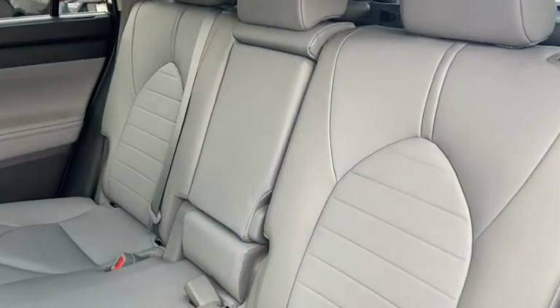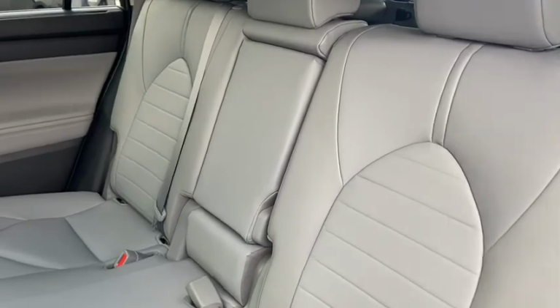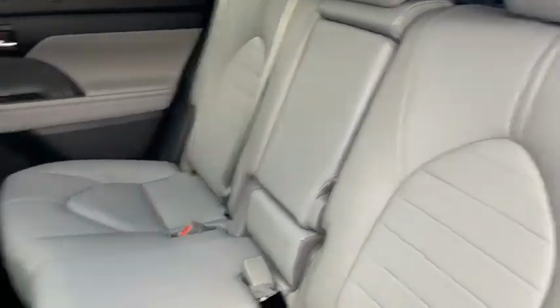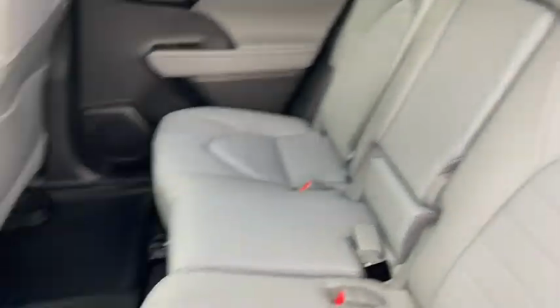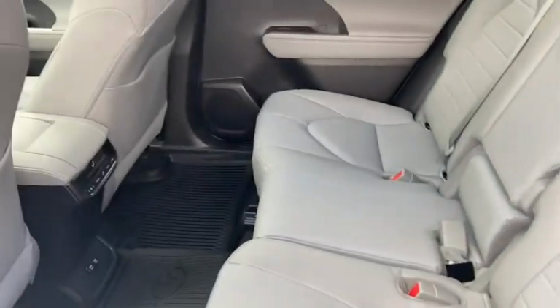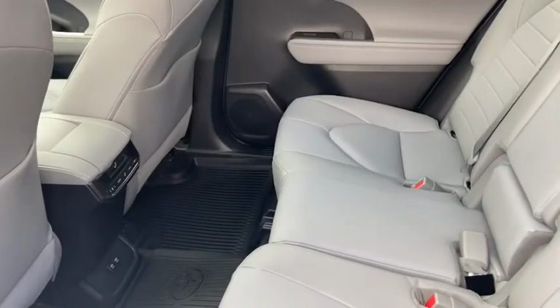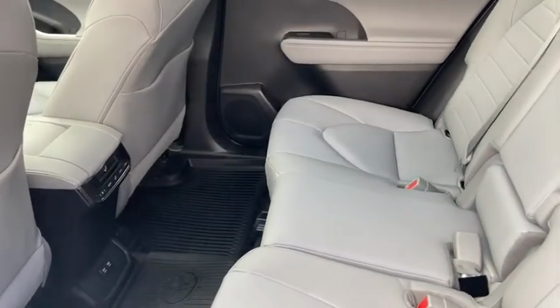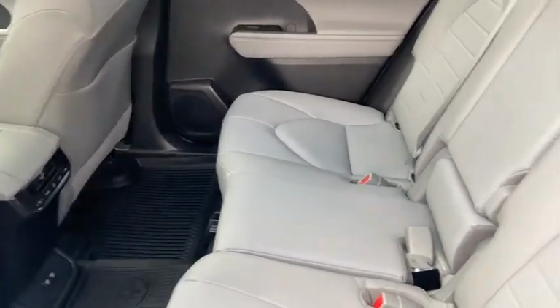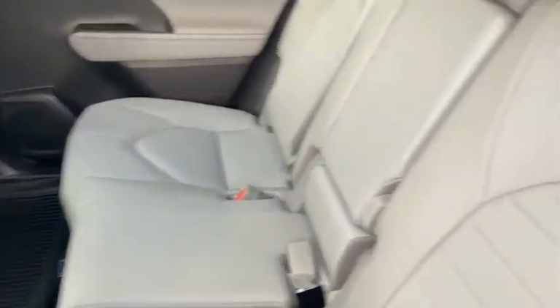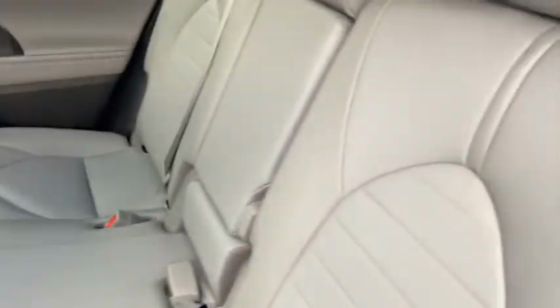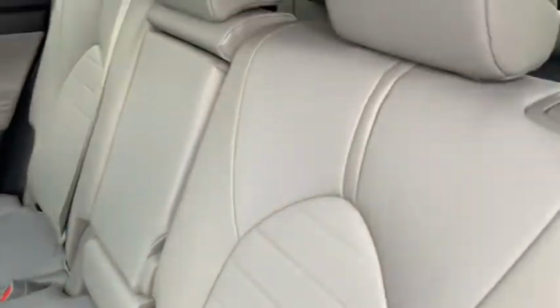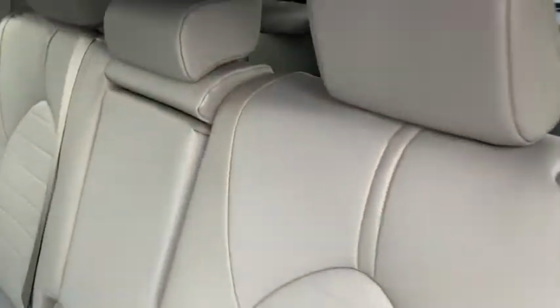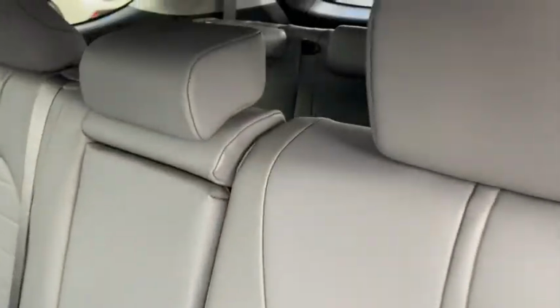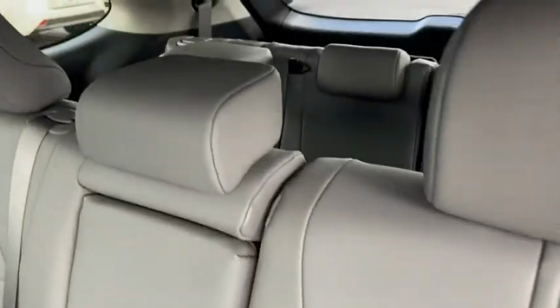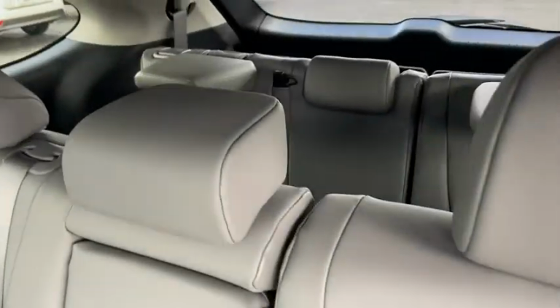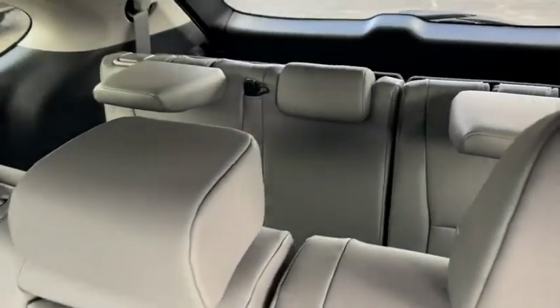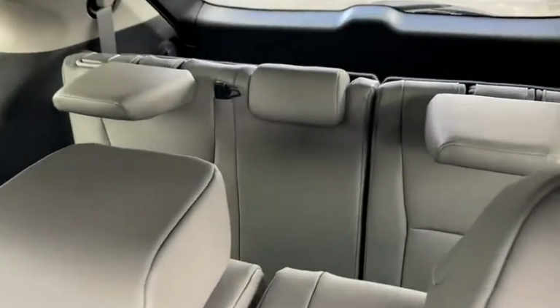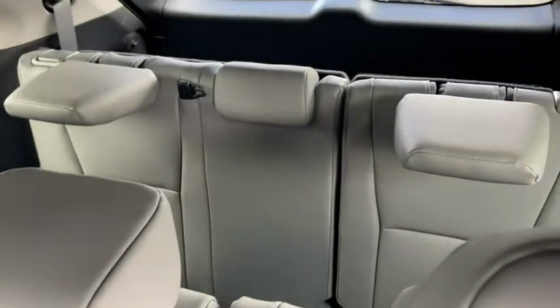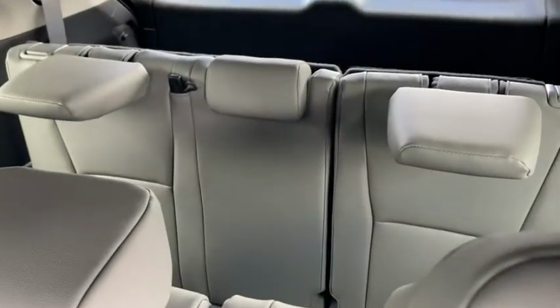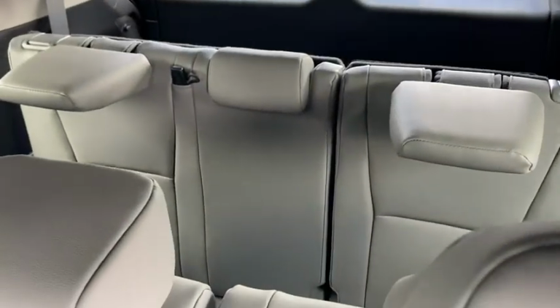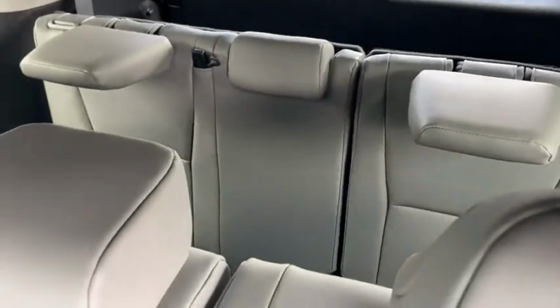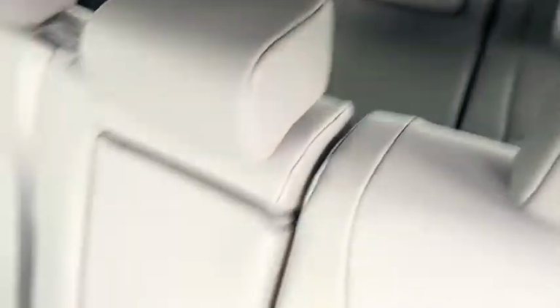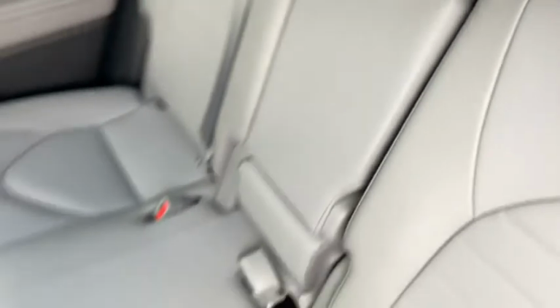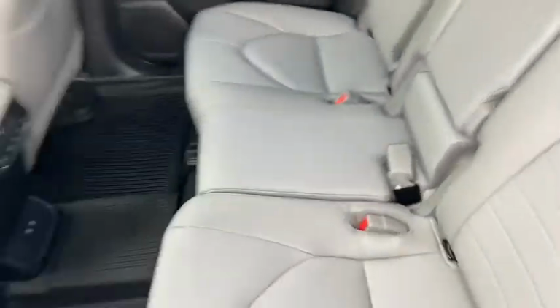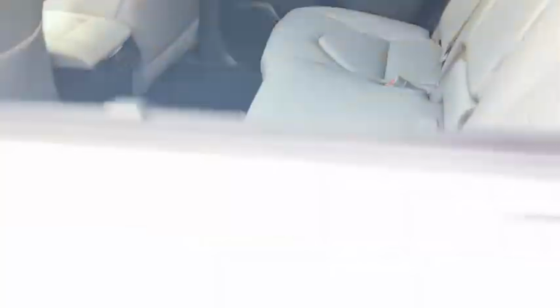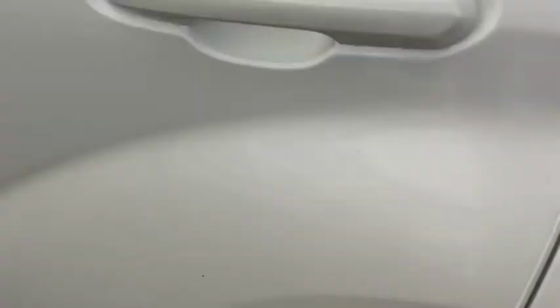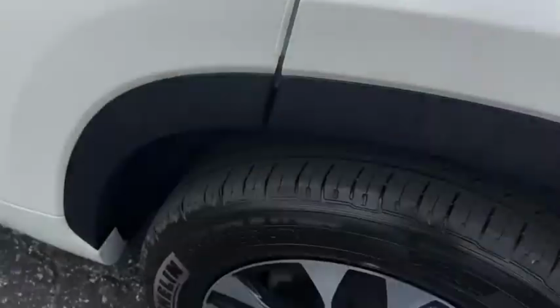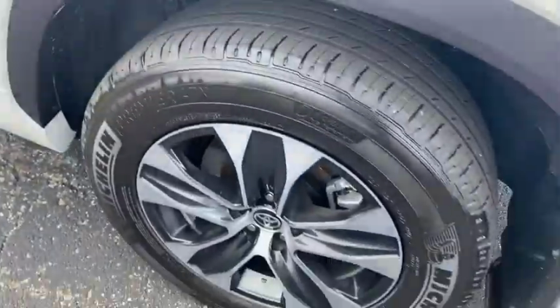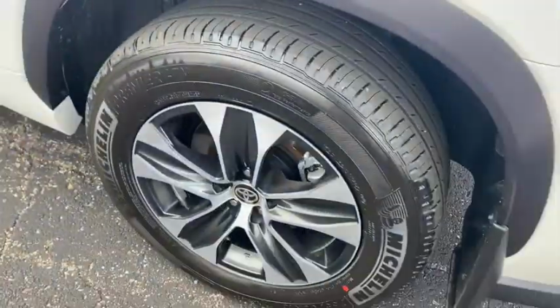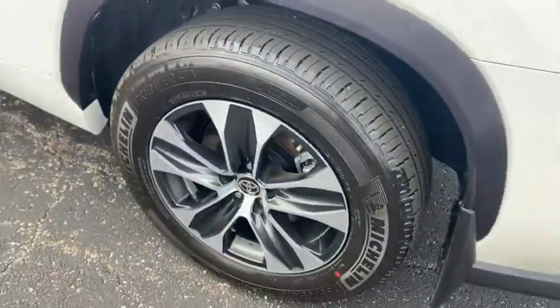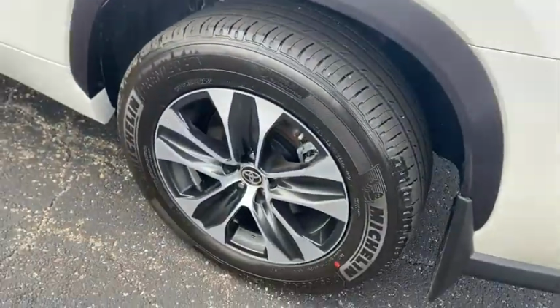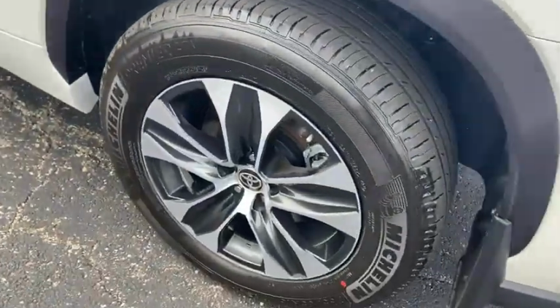rear window defroster, fog lights, heated front seat, security system, power moonroof, brake assist, remote keyless entry.